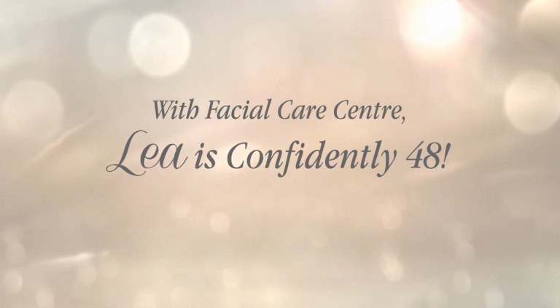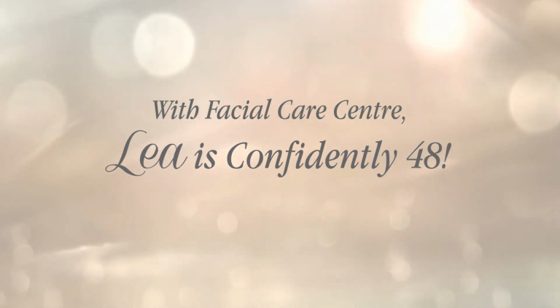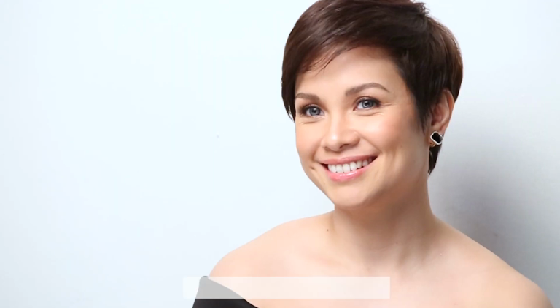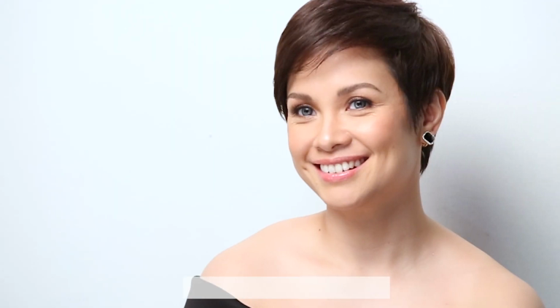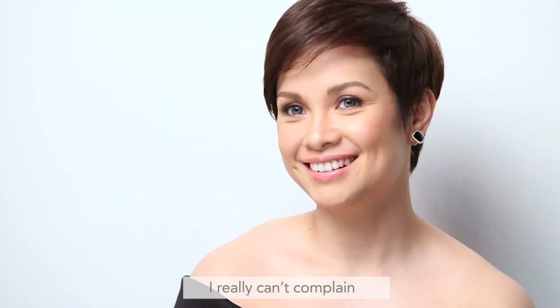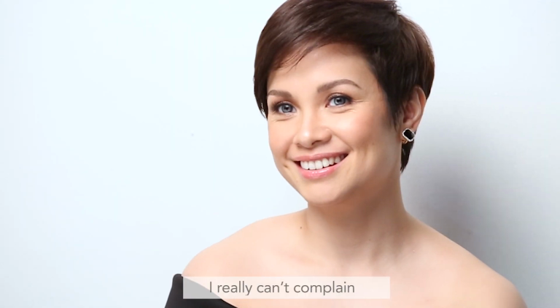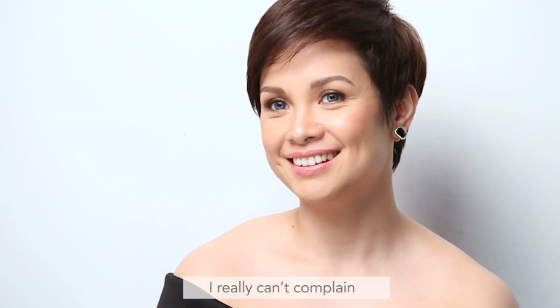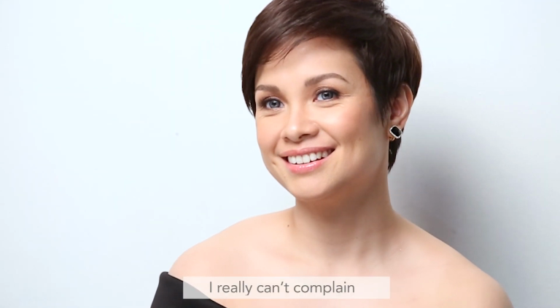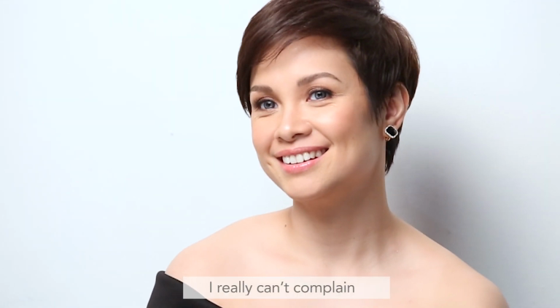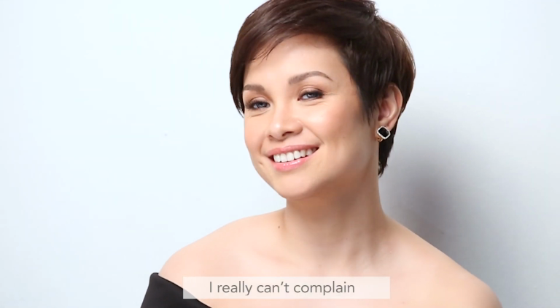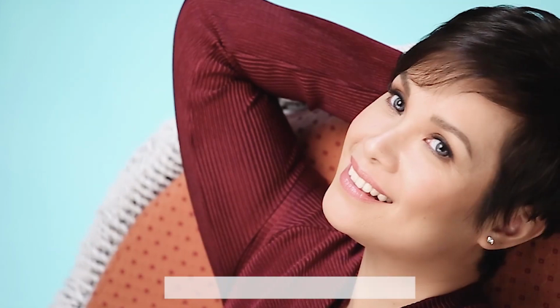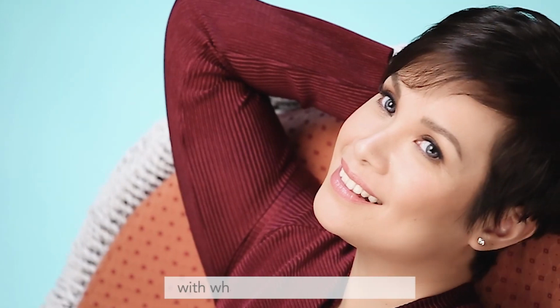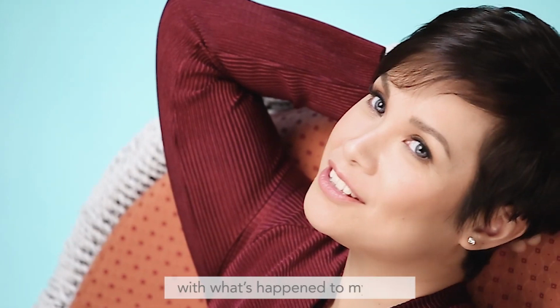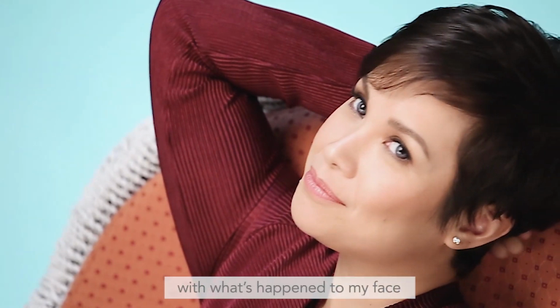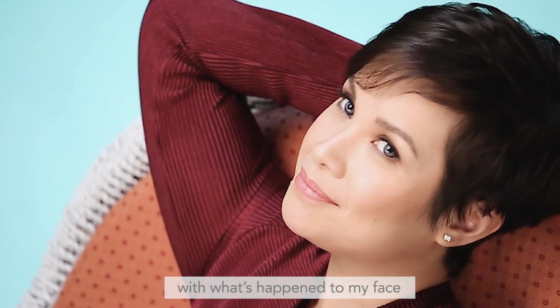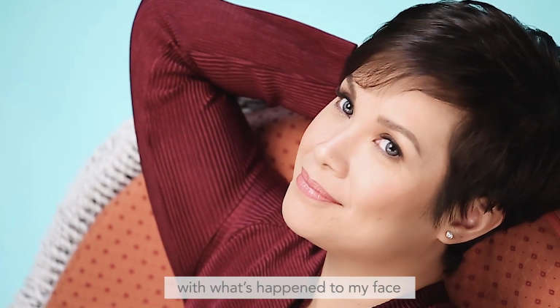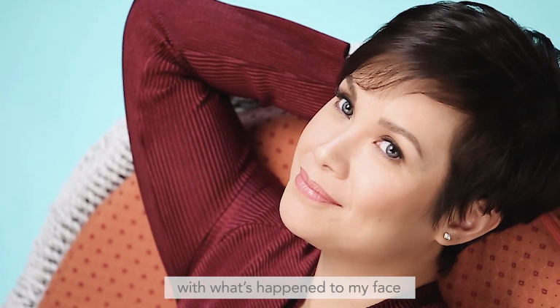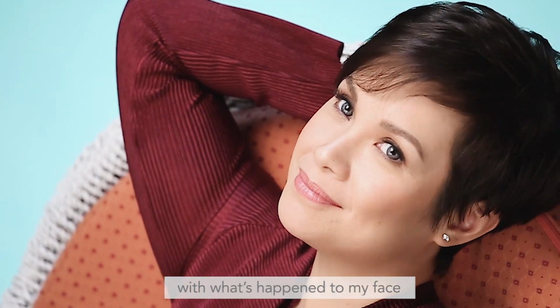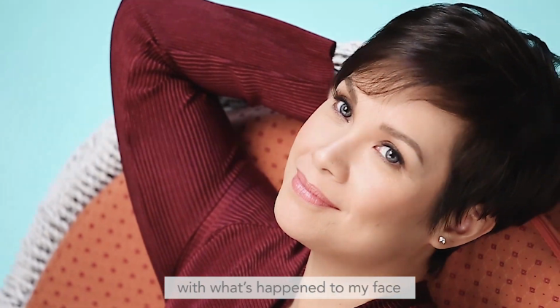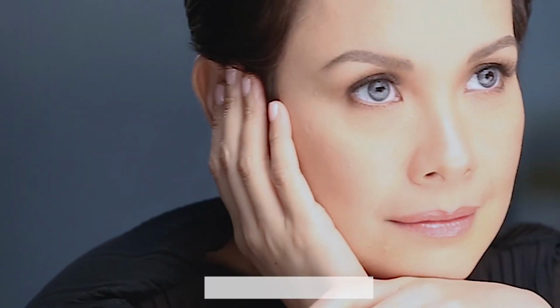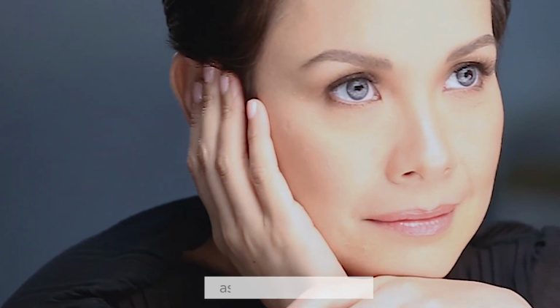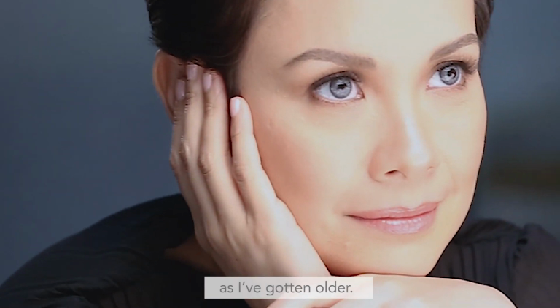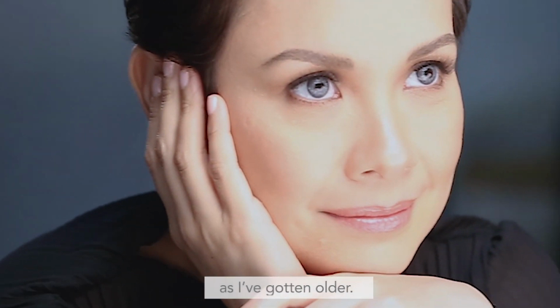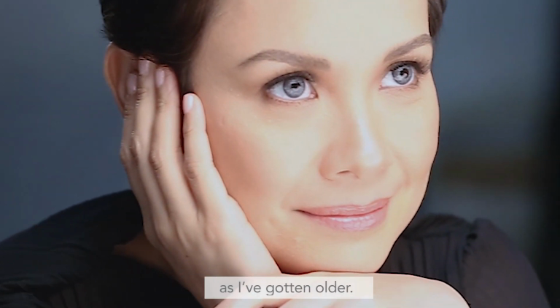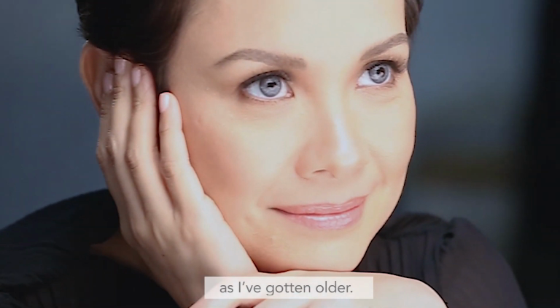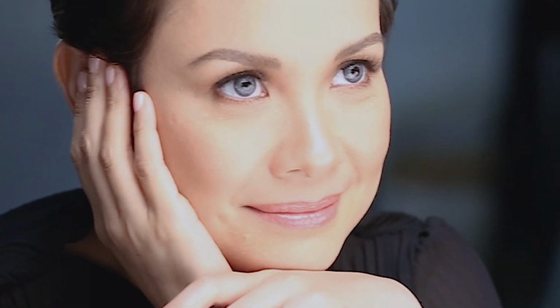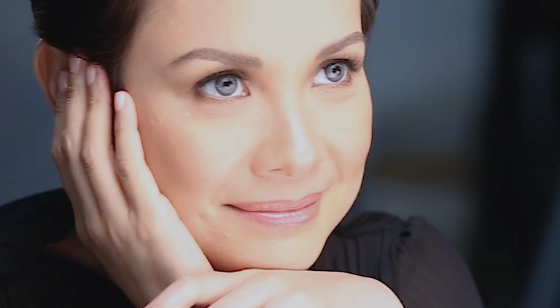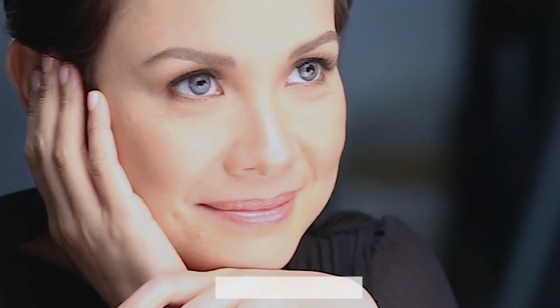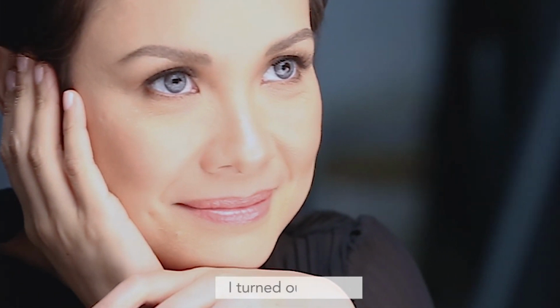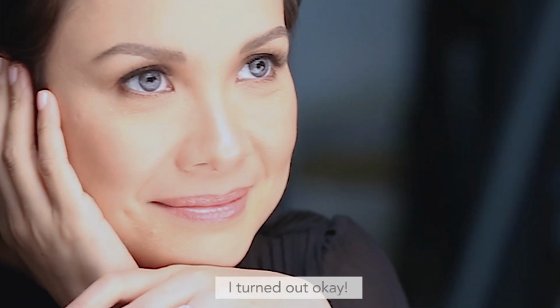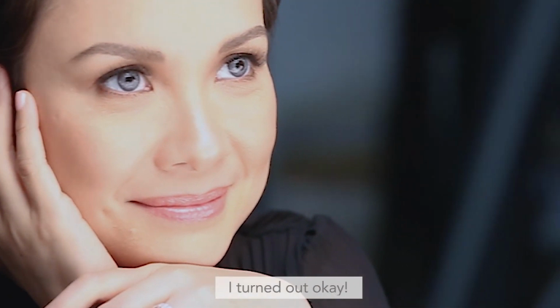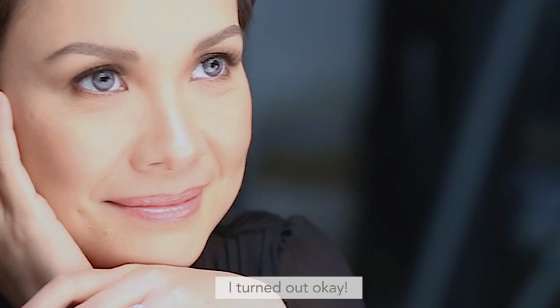I really can't complain with what's happened to my face as I've gotten older. It turned out okay.